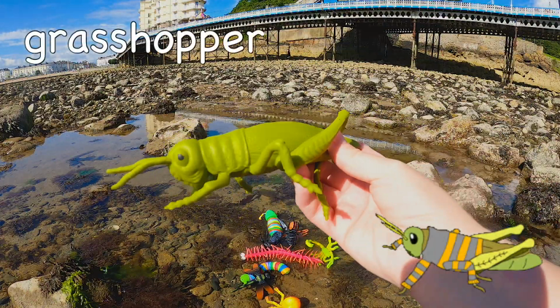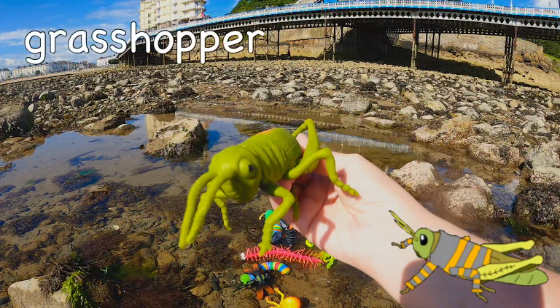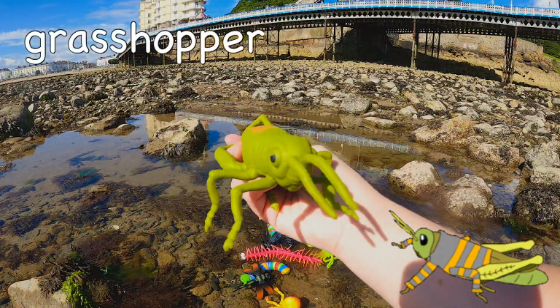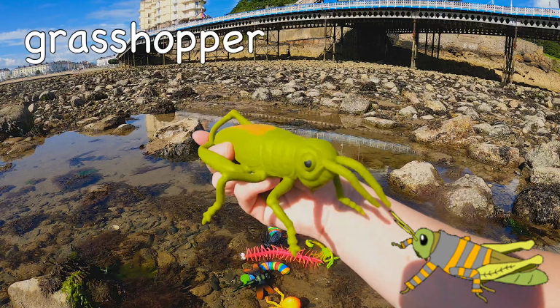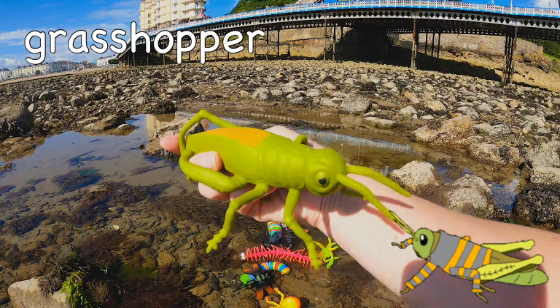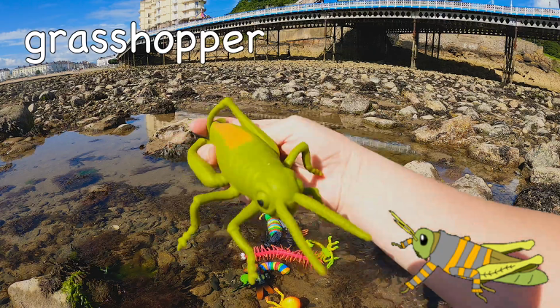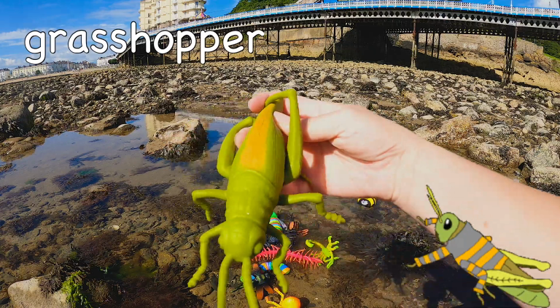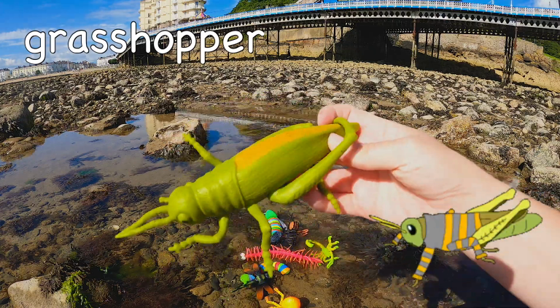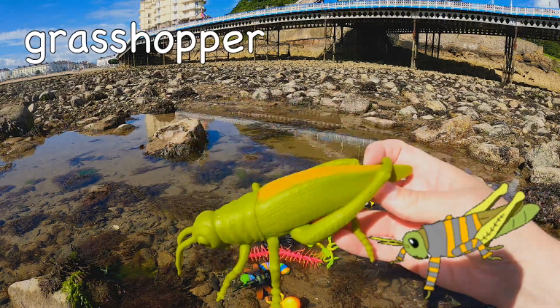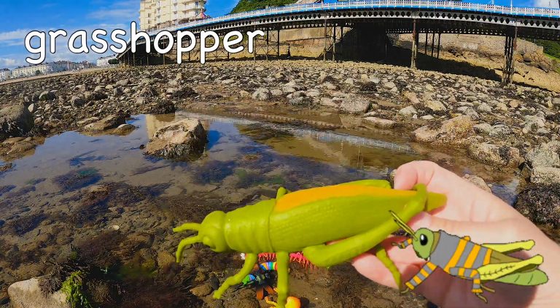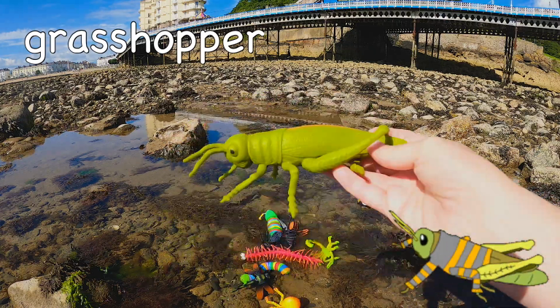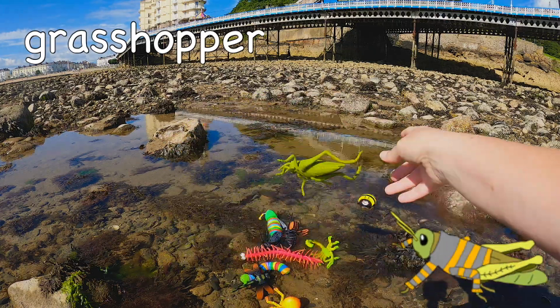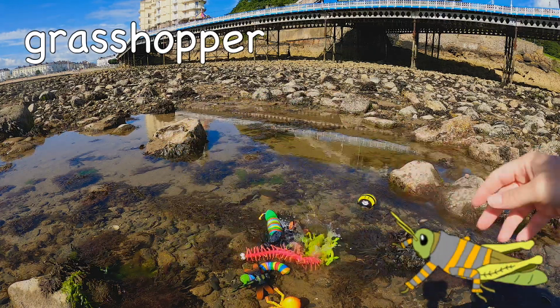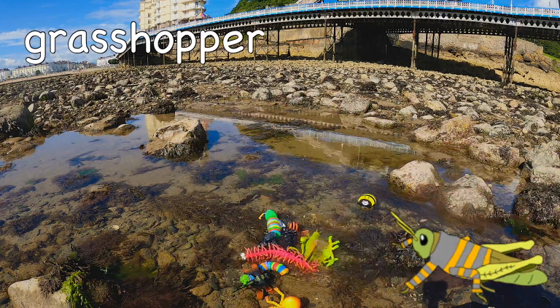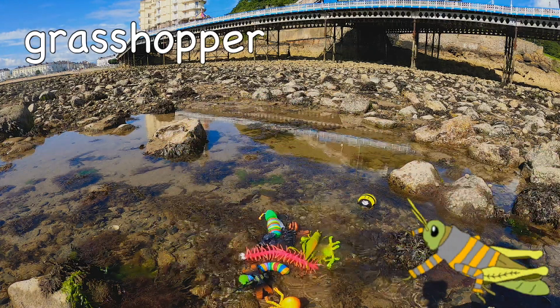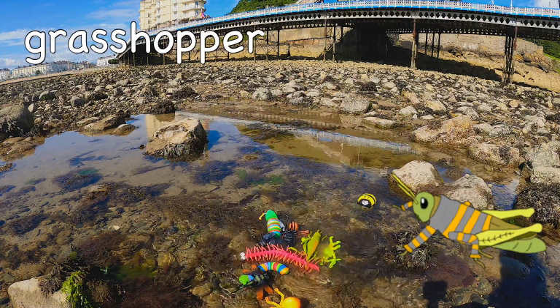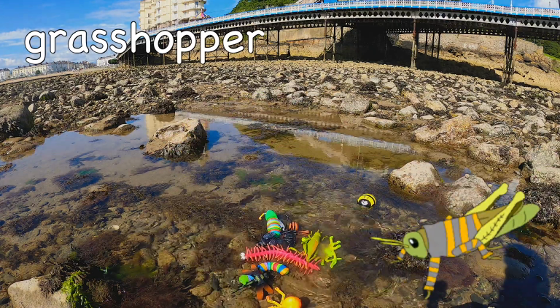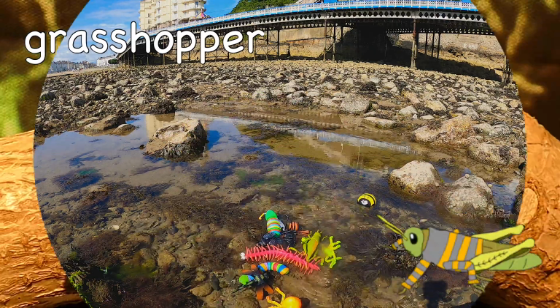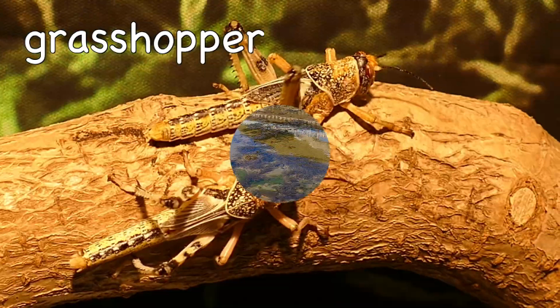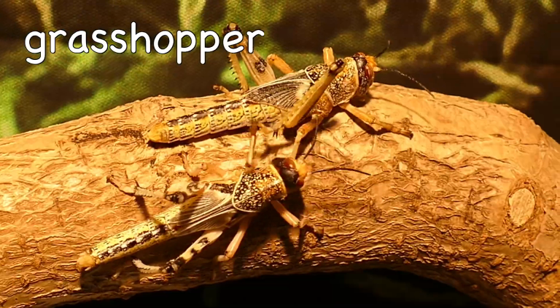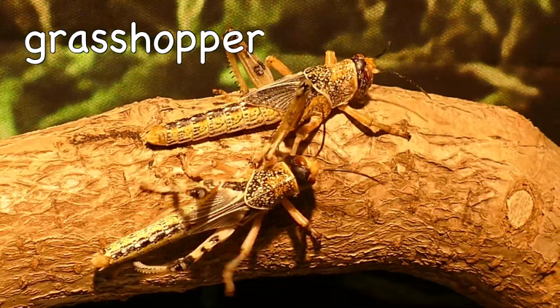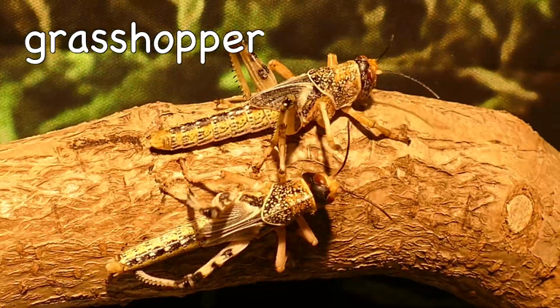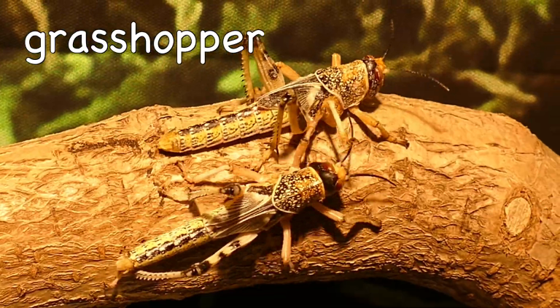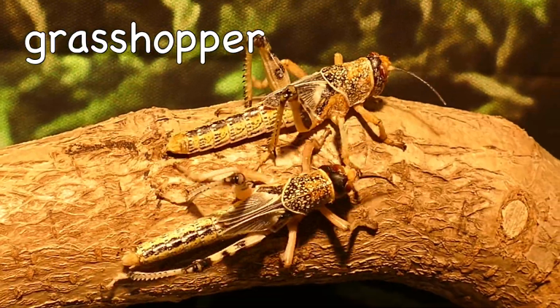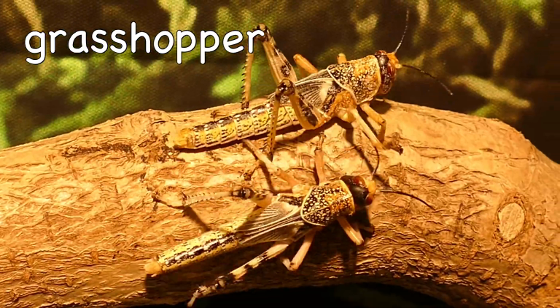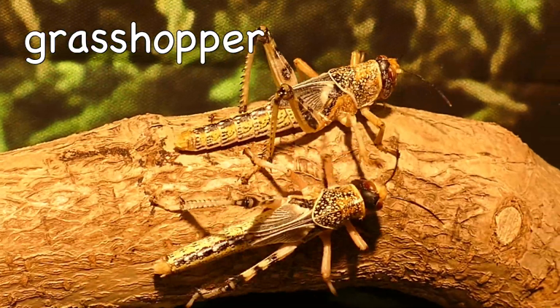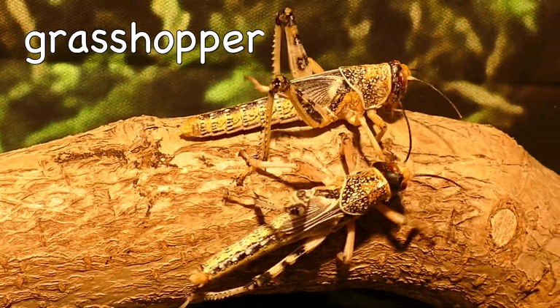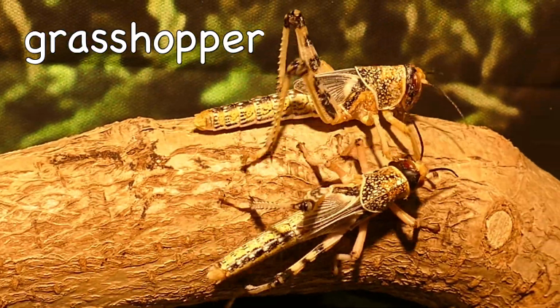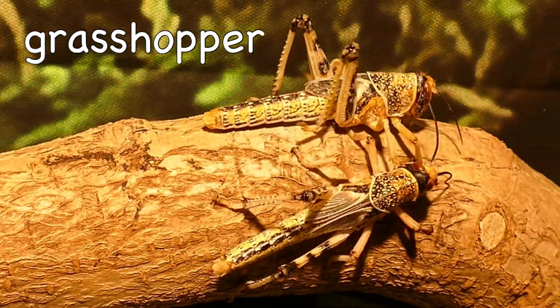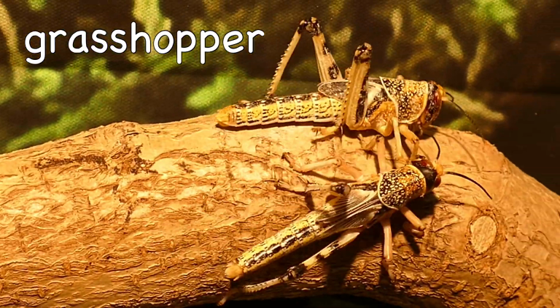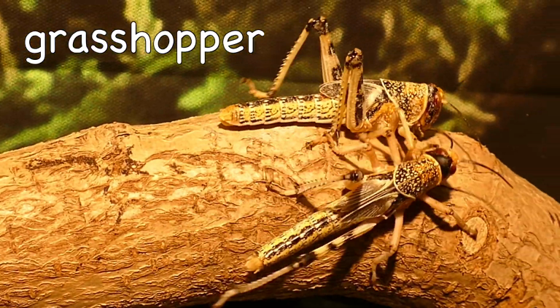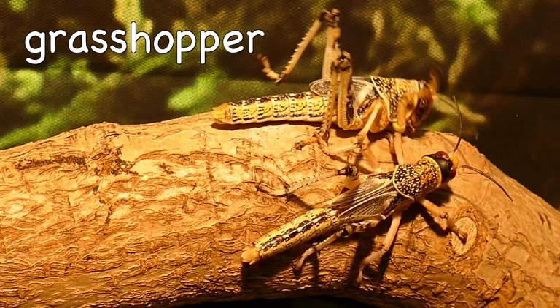Grasshopper! Grasshoppers have ears on their bellies!